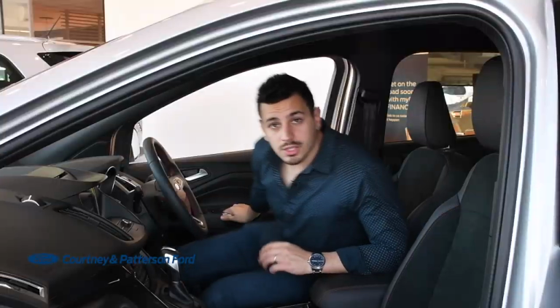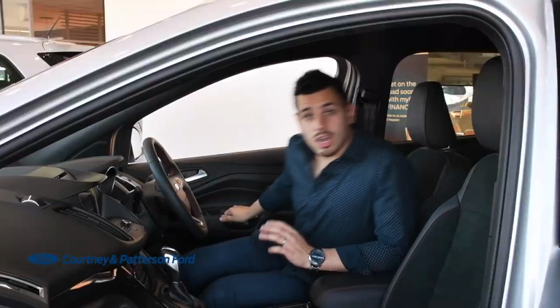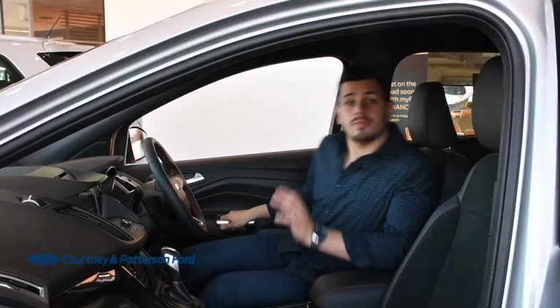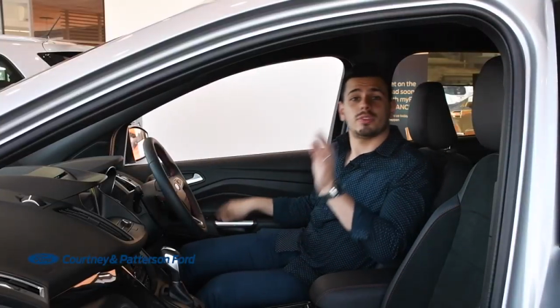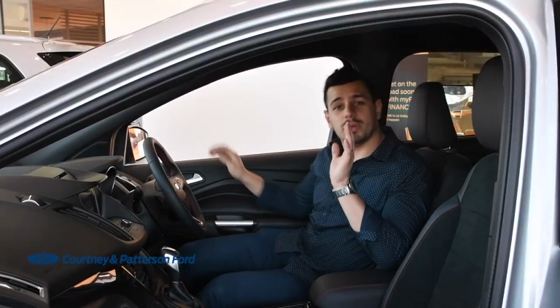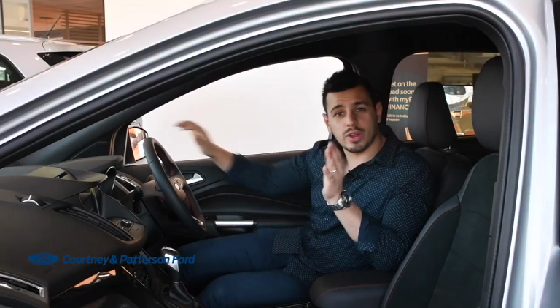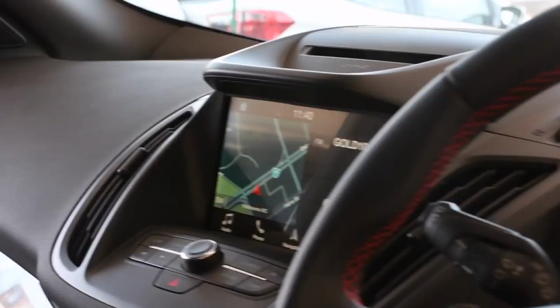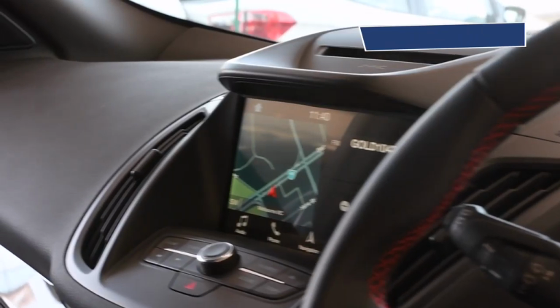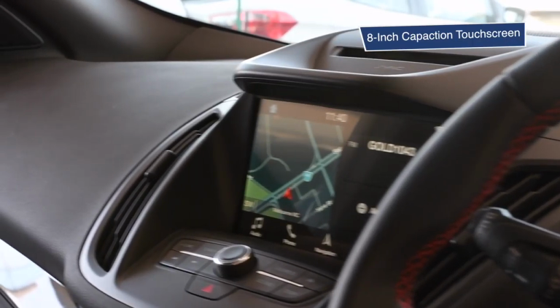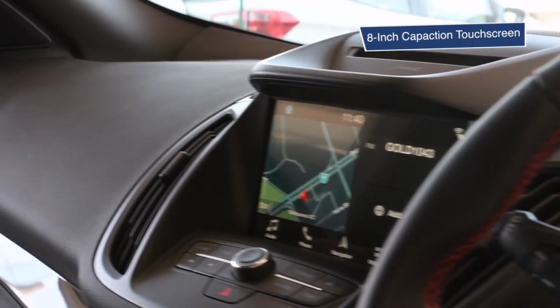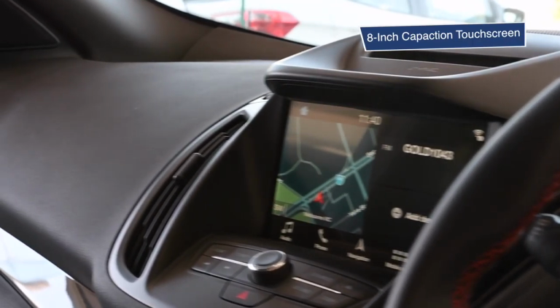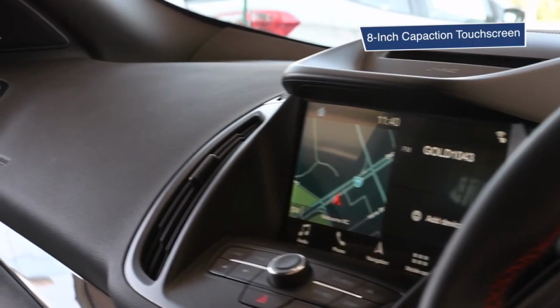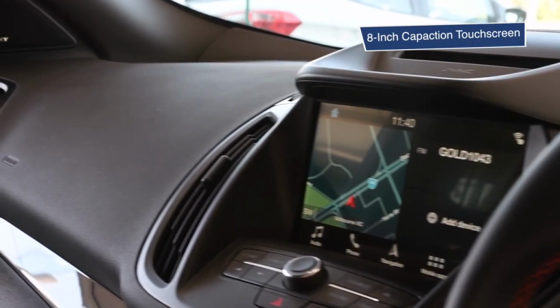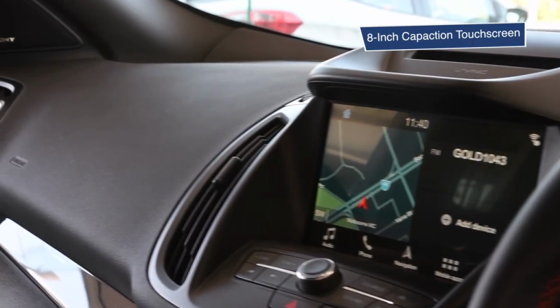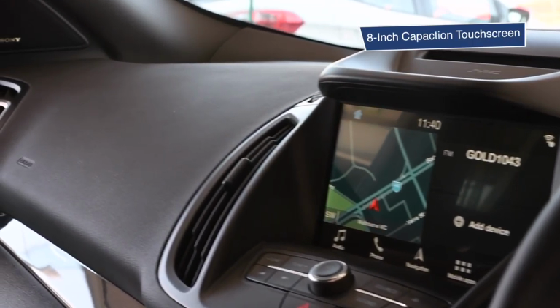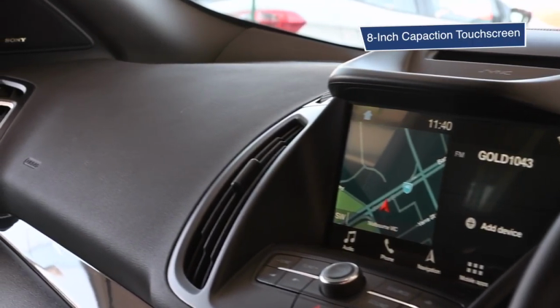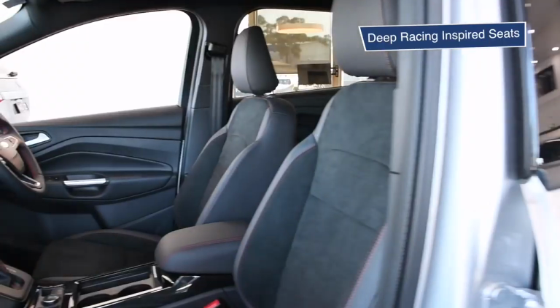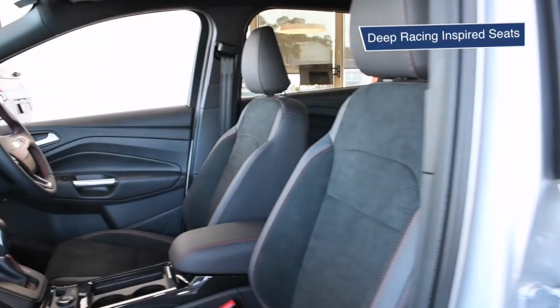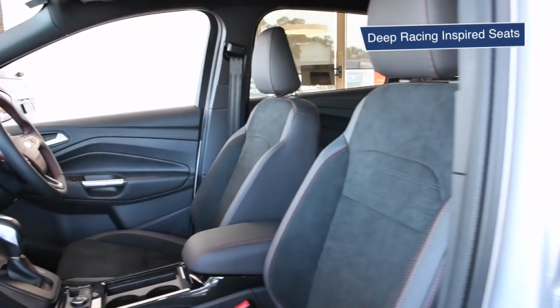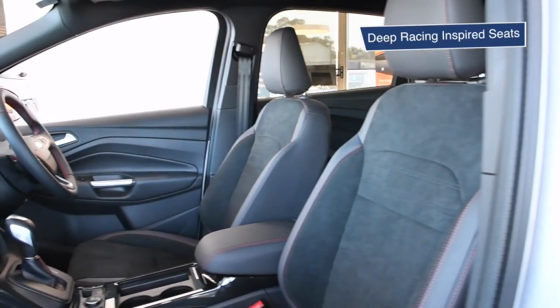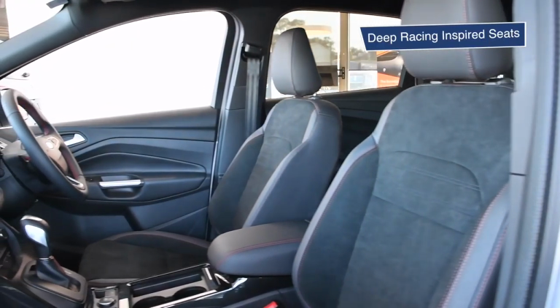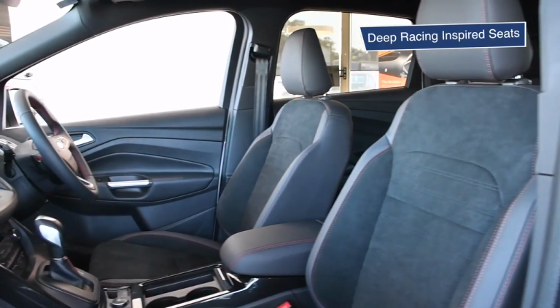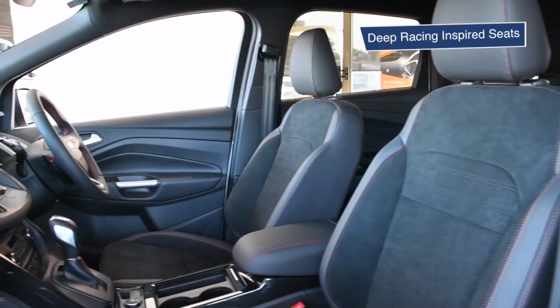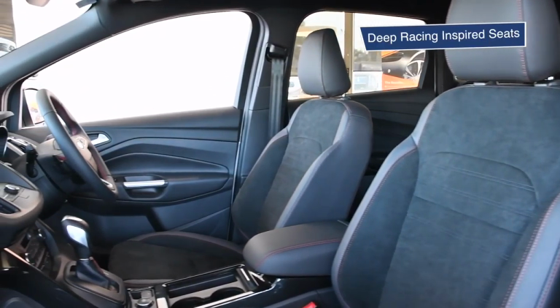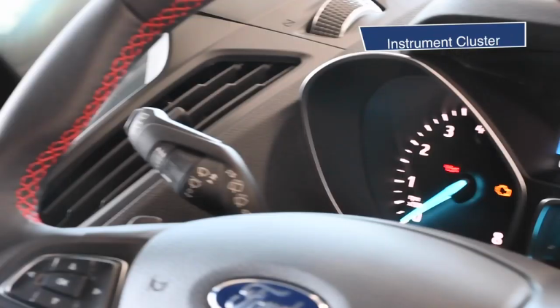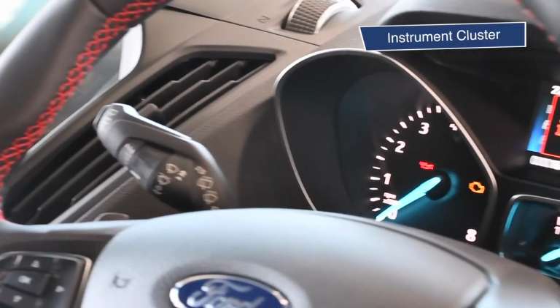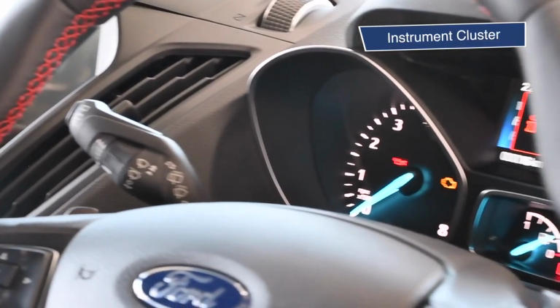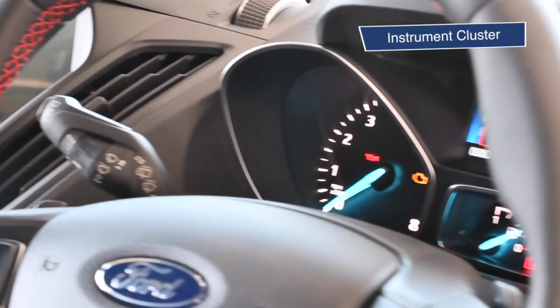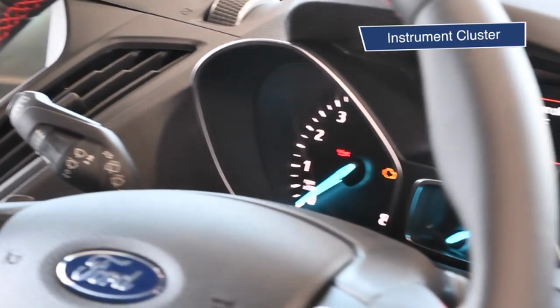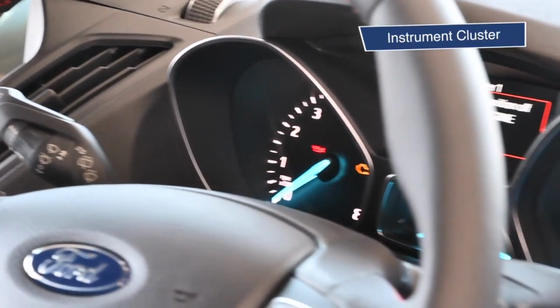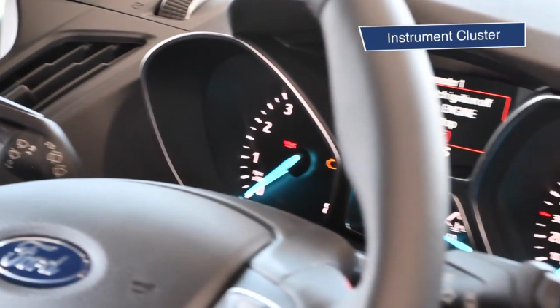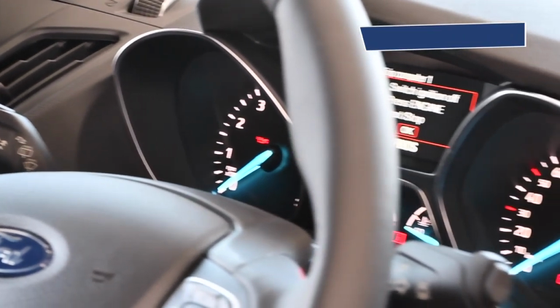Inside, you'll be greeted with an eight-inch capacitive action touch screen, deep racing-inspired seats, and a phenomenal instrument cluster.